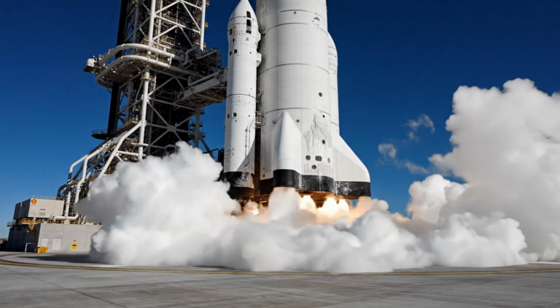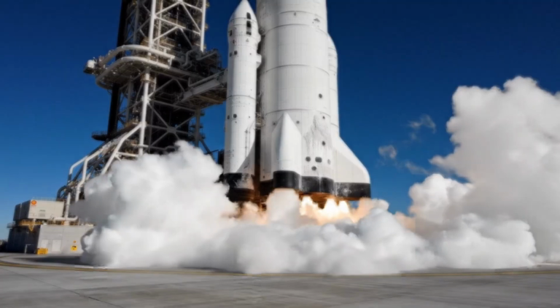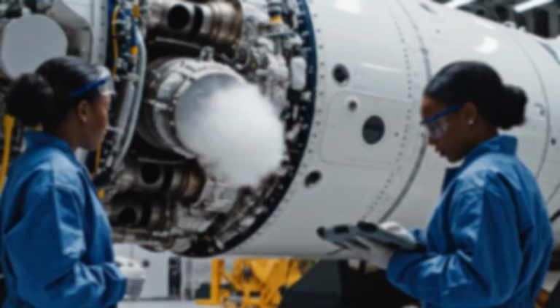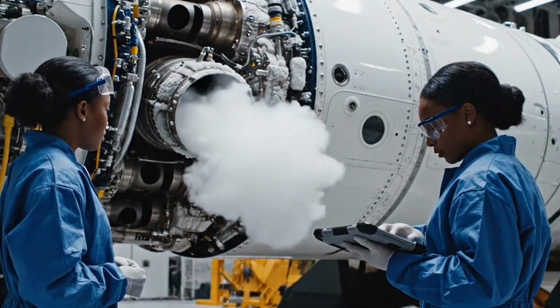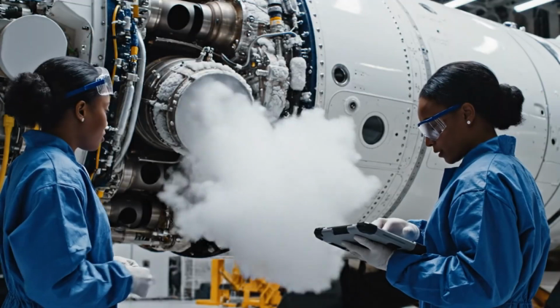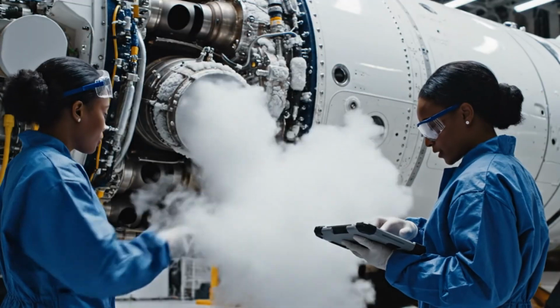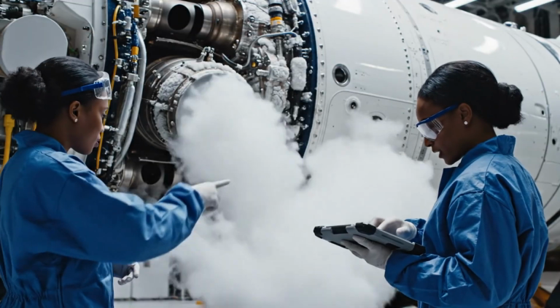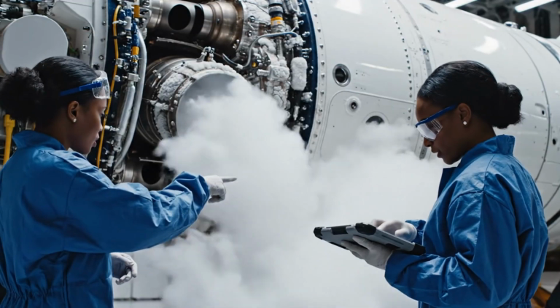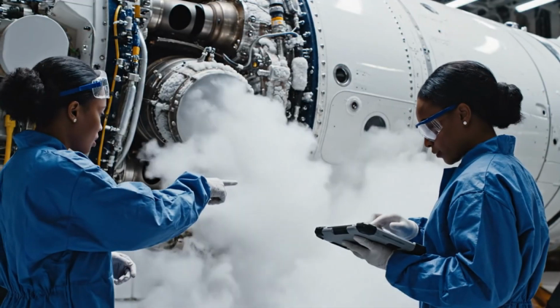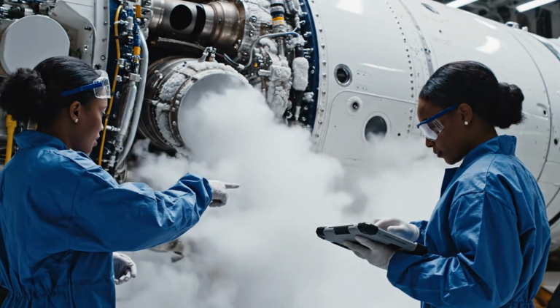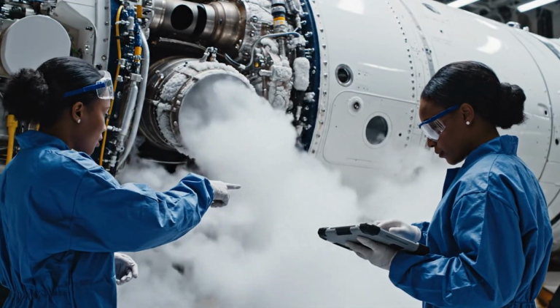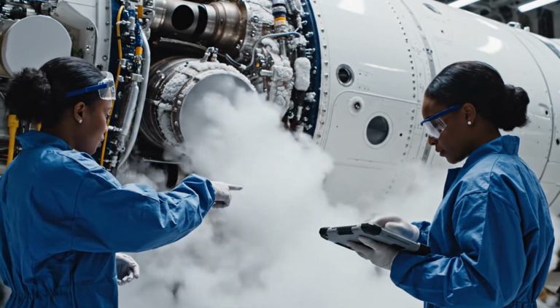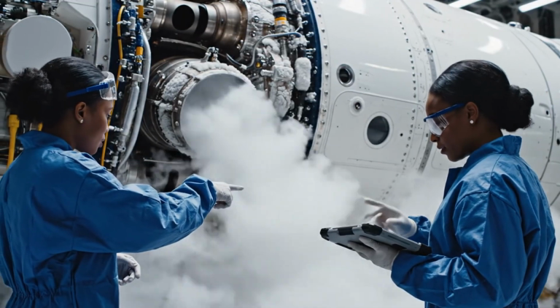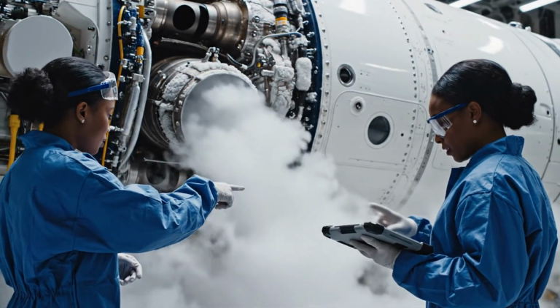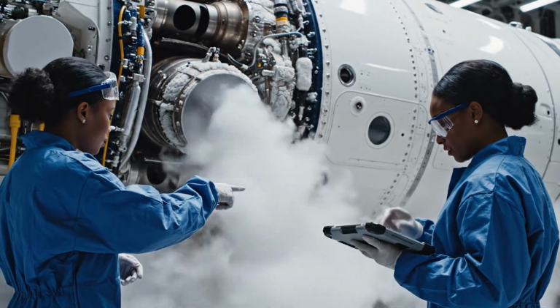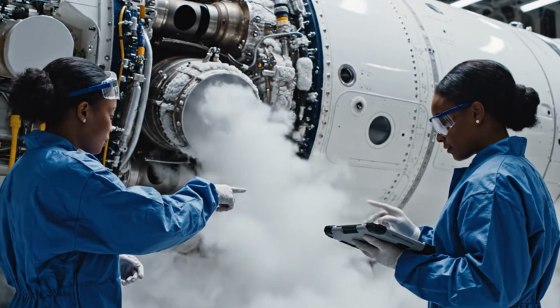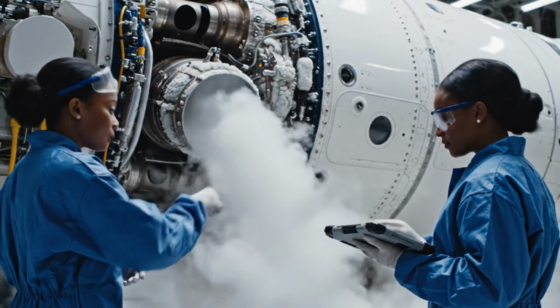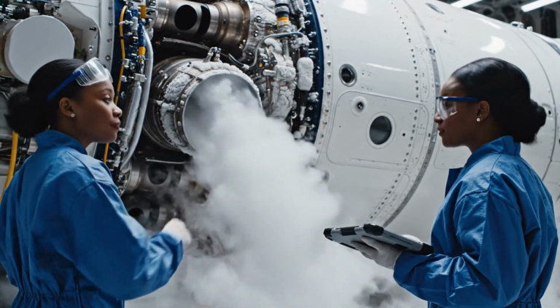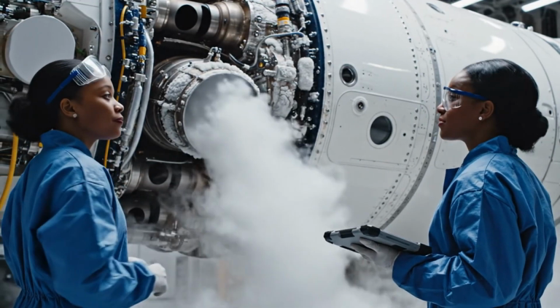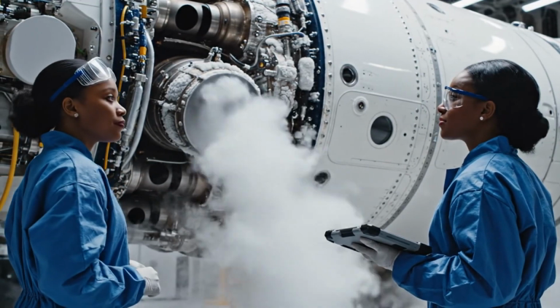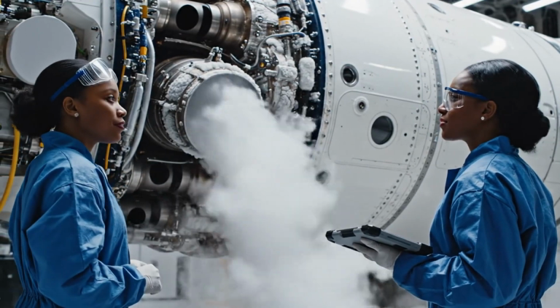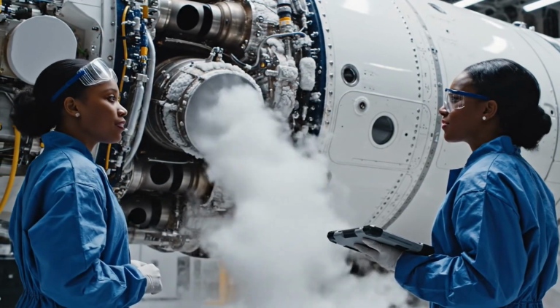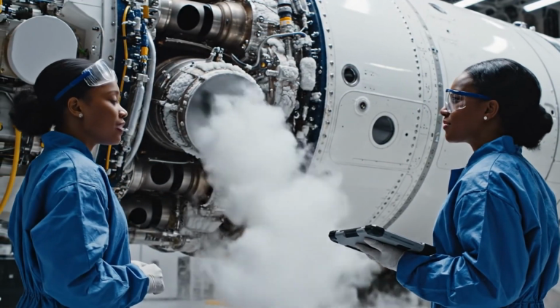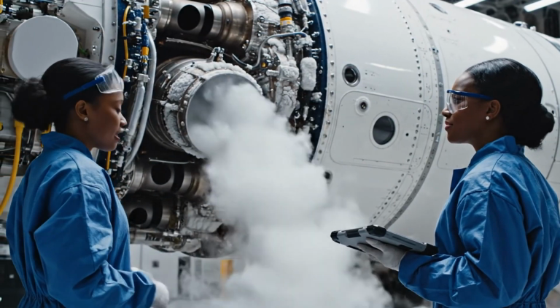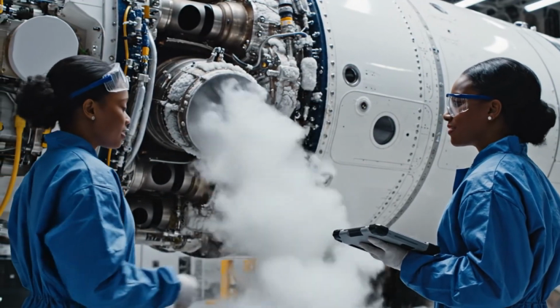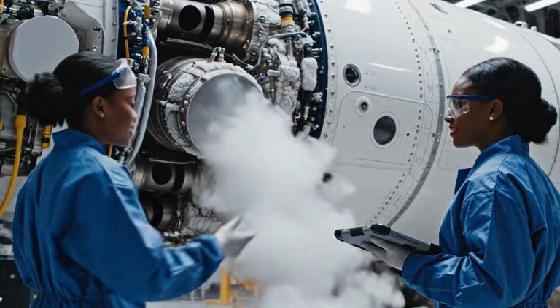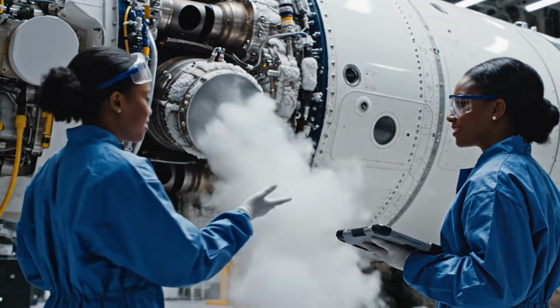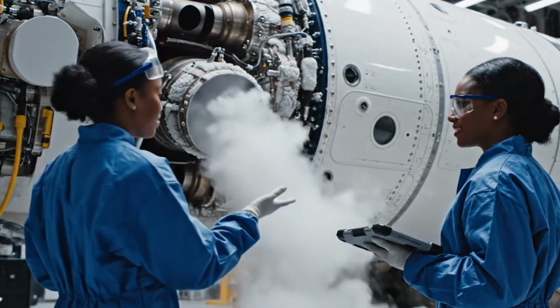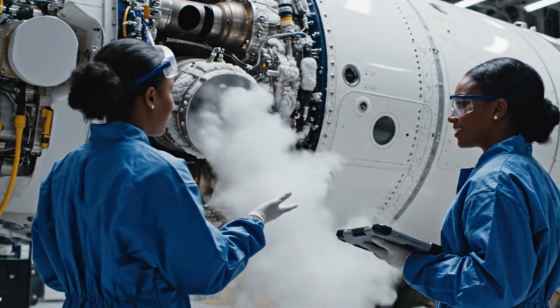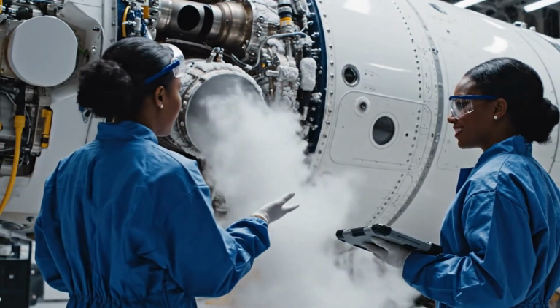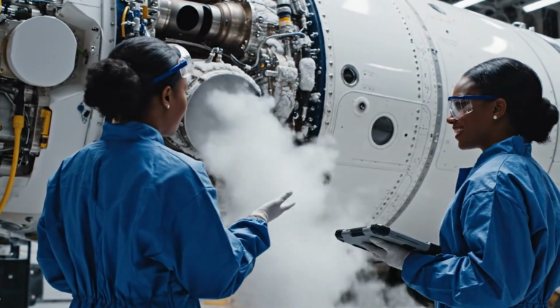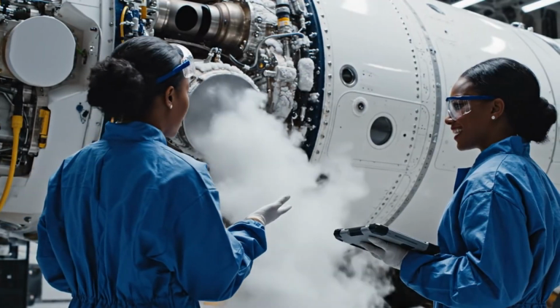Pressure equalization is nominal. Confirmed, the system is functioning correctly.